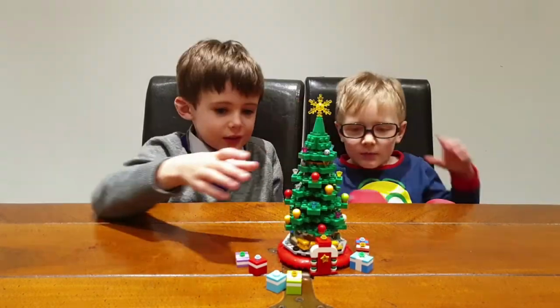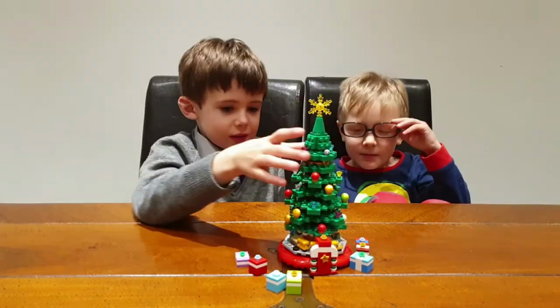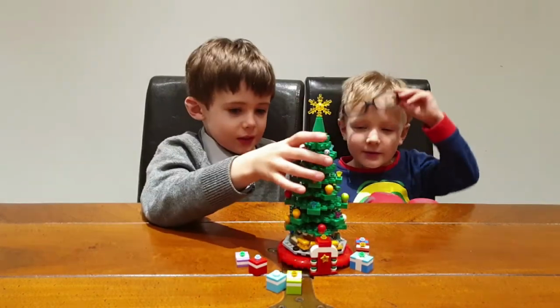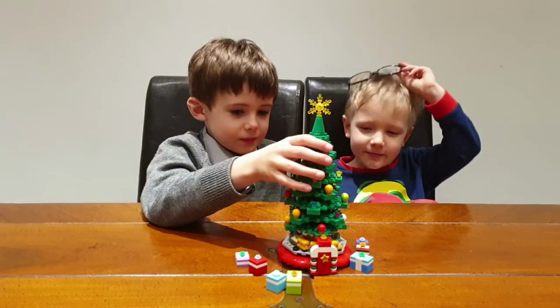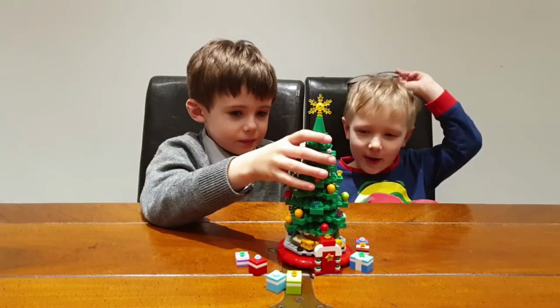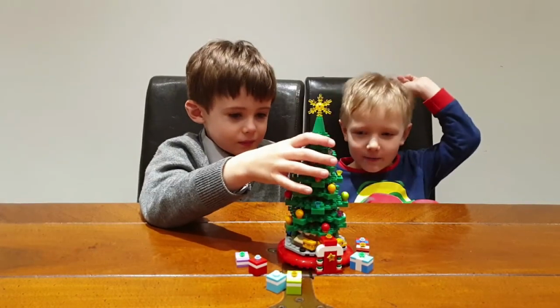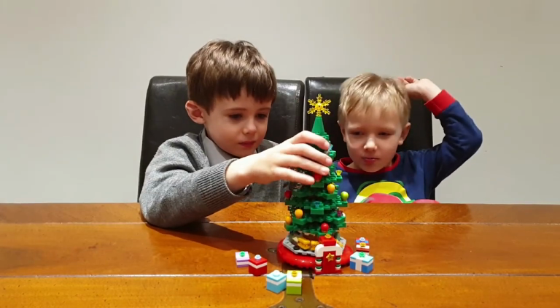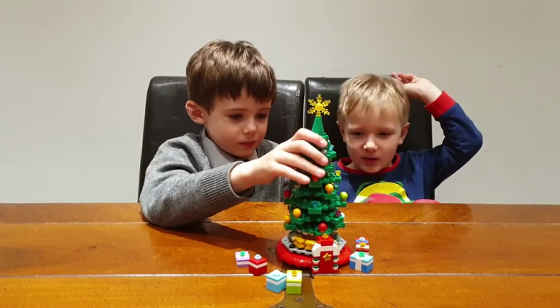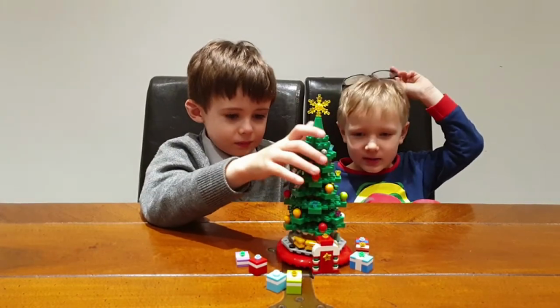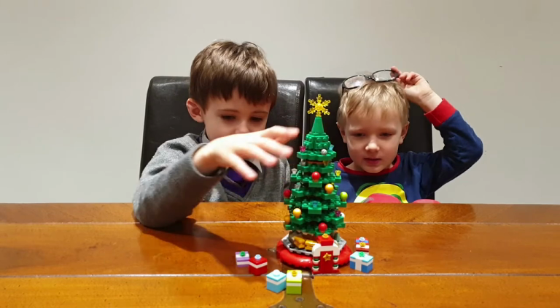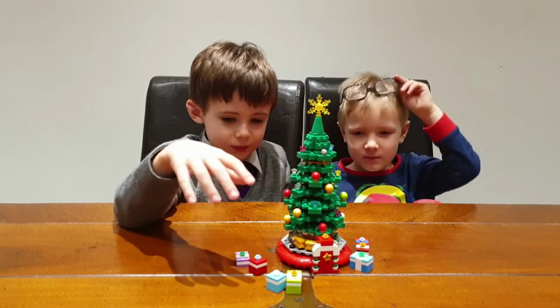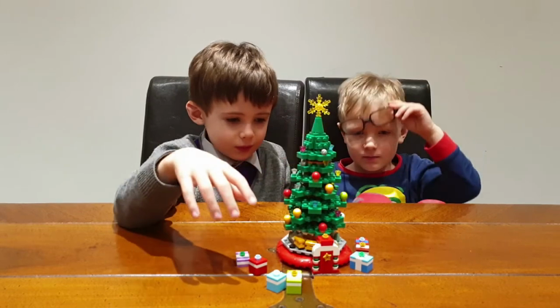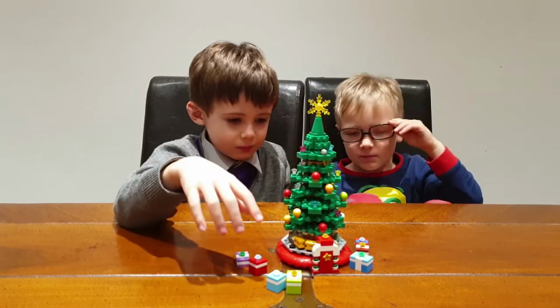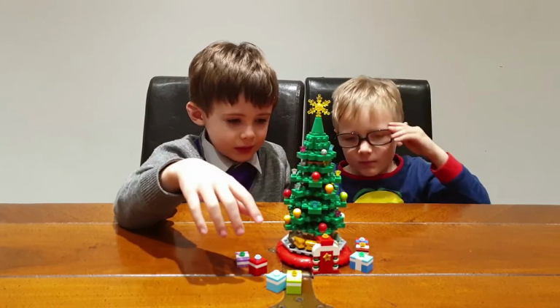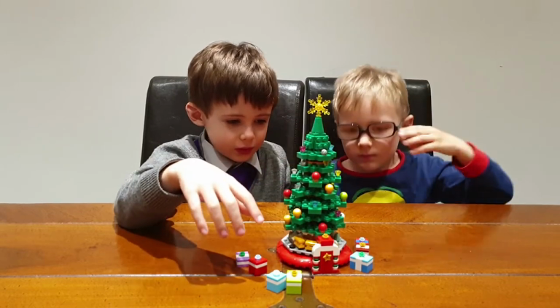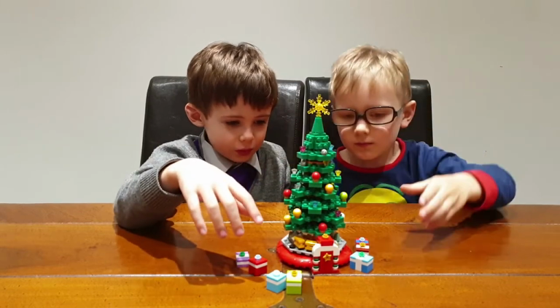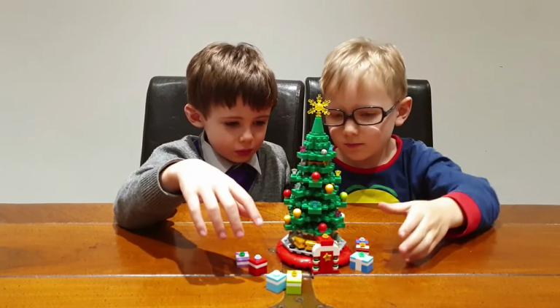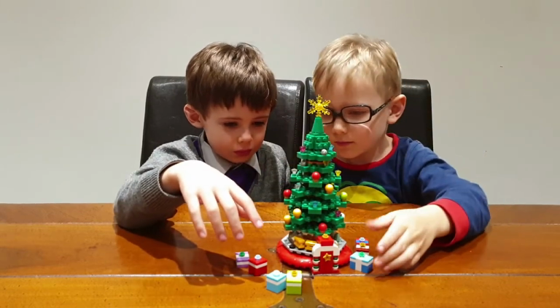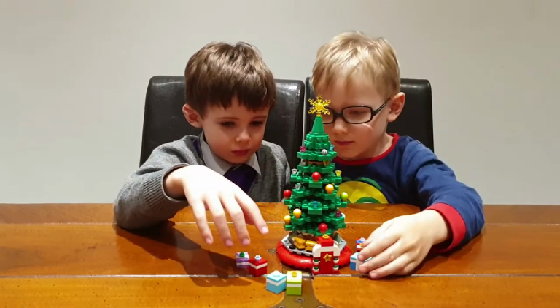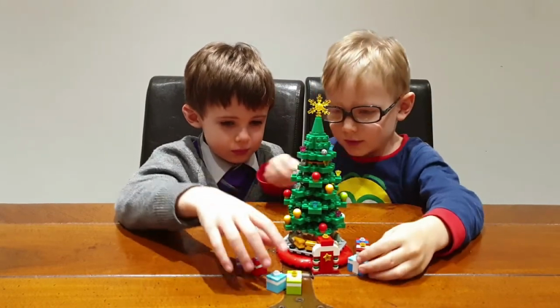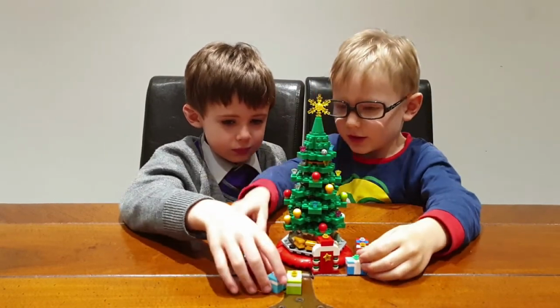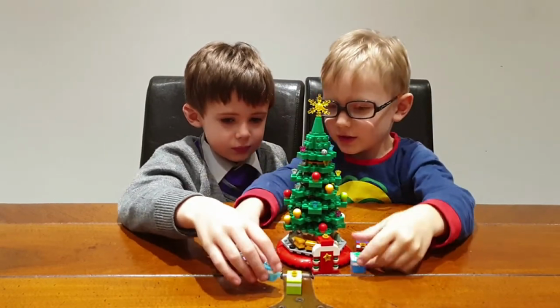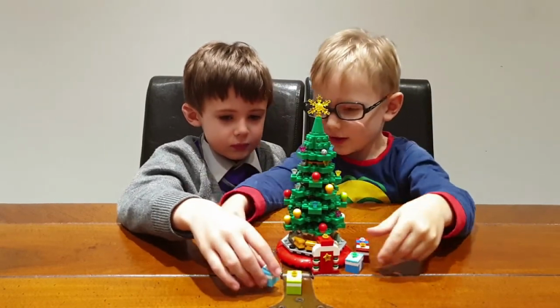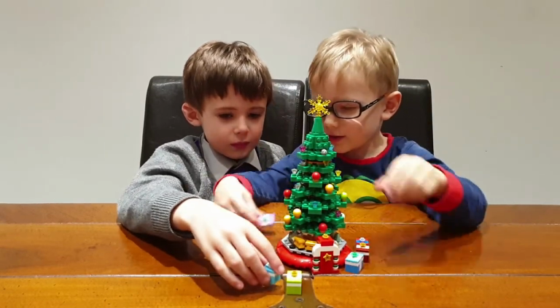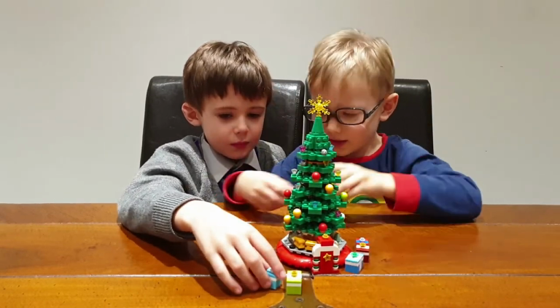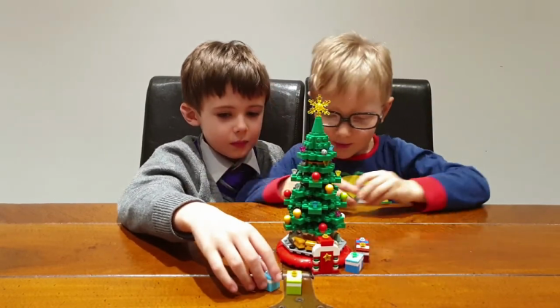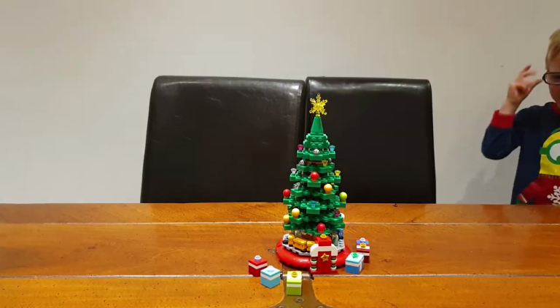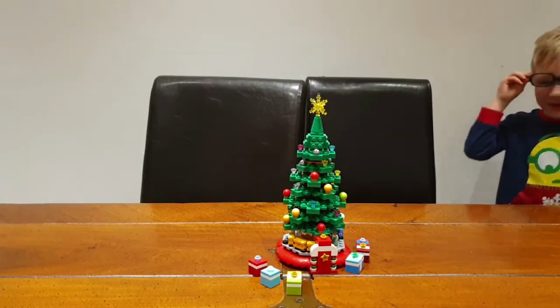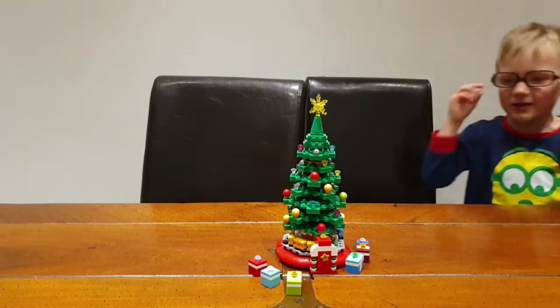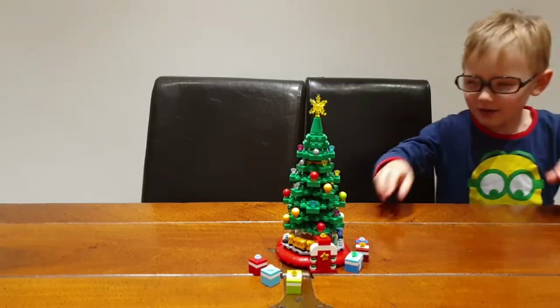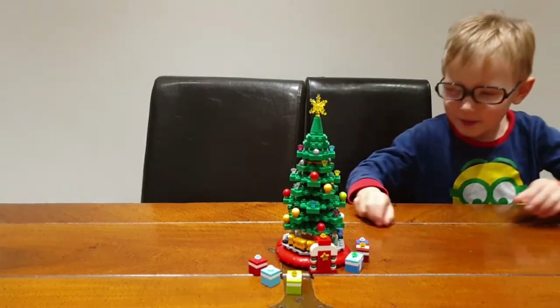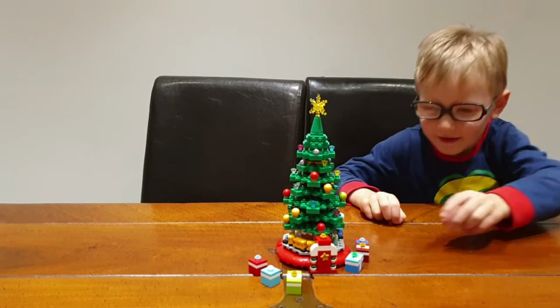I'm going to make my presents. Me too. Can I show you how to make one? I'm going to copy it.